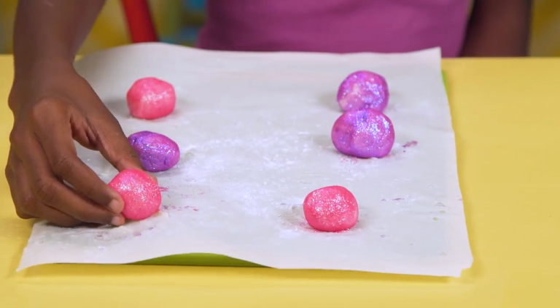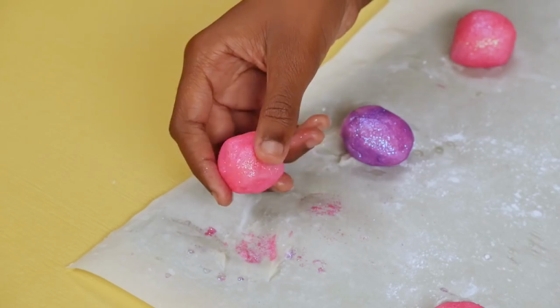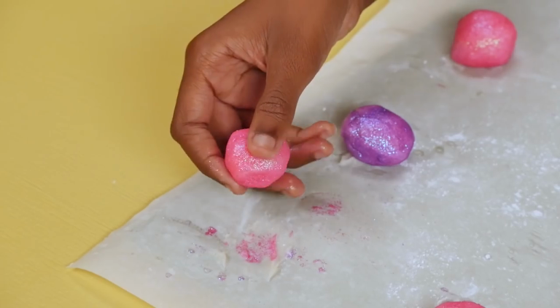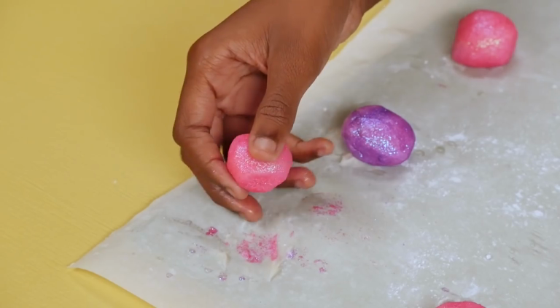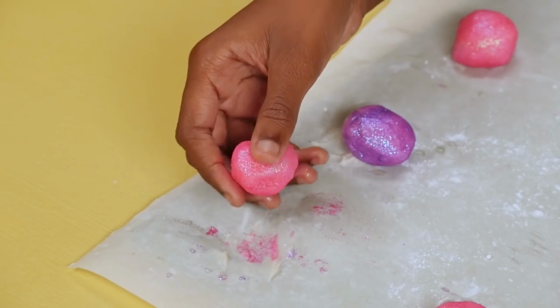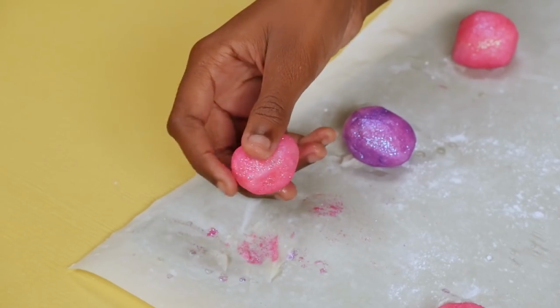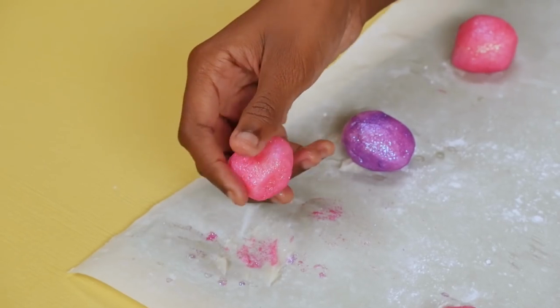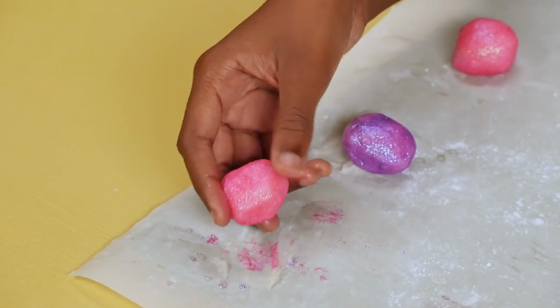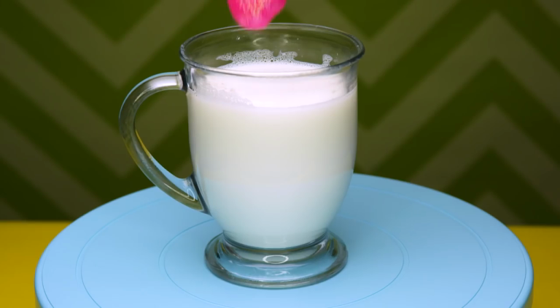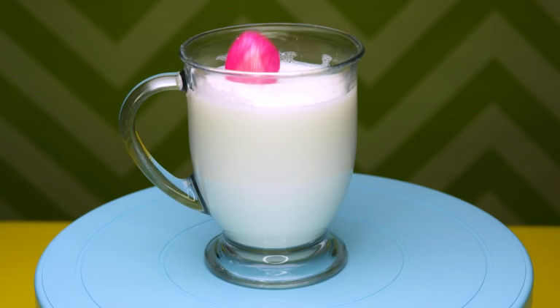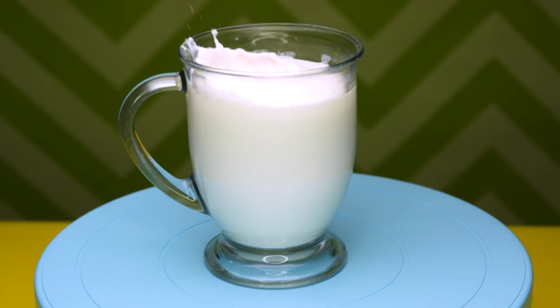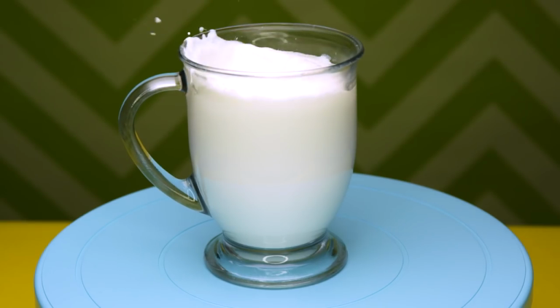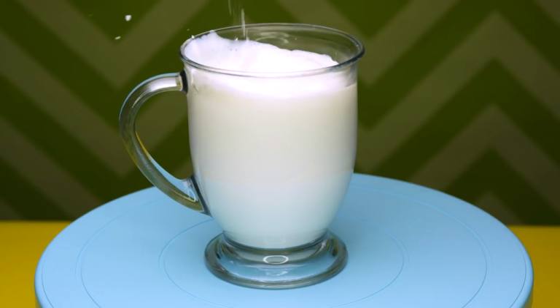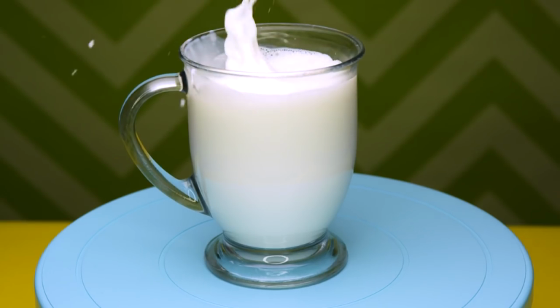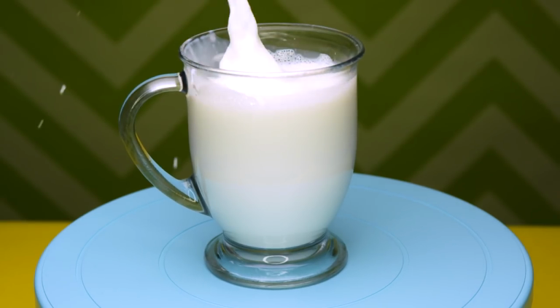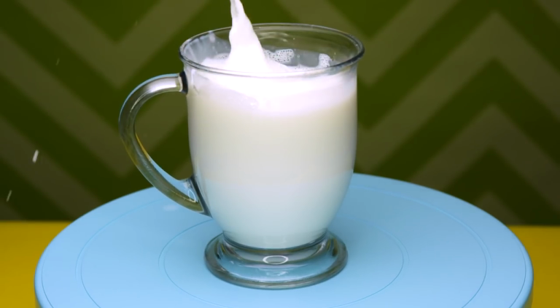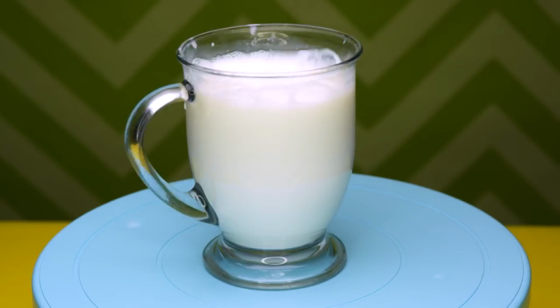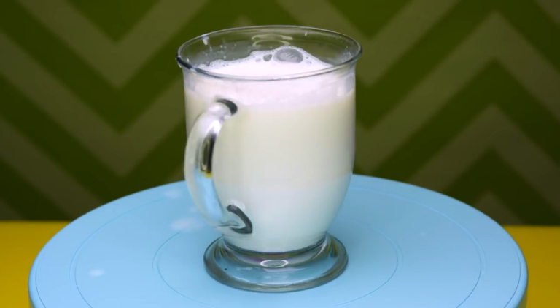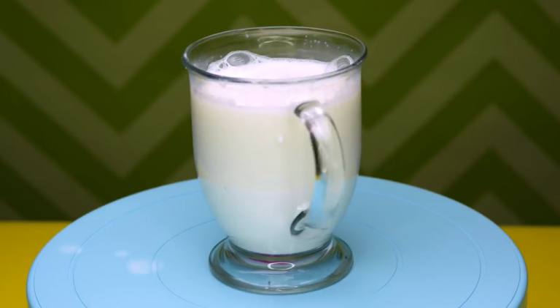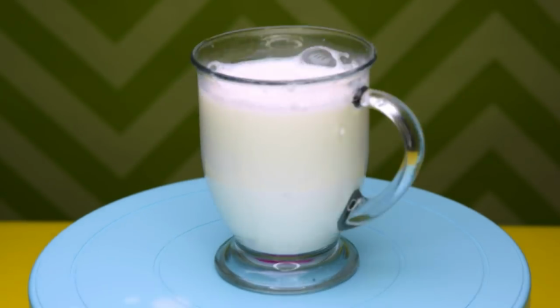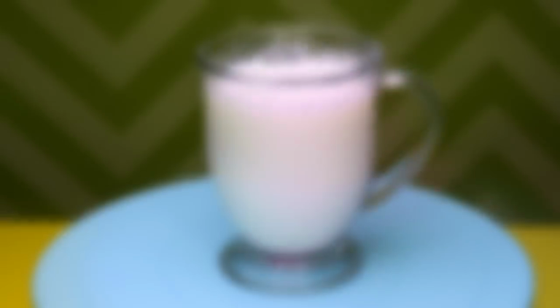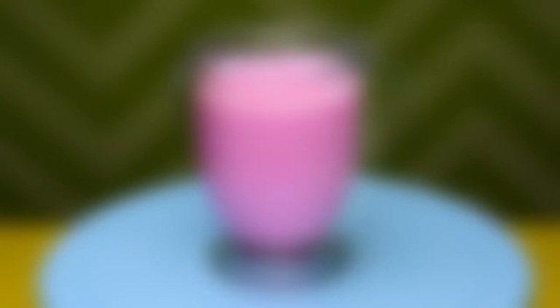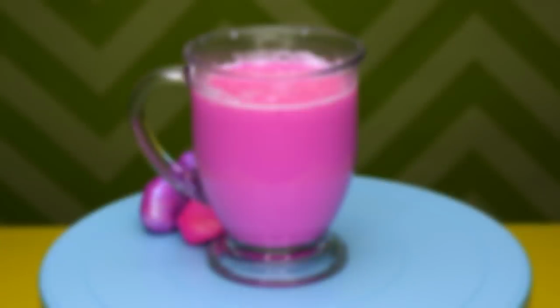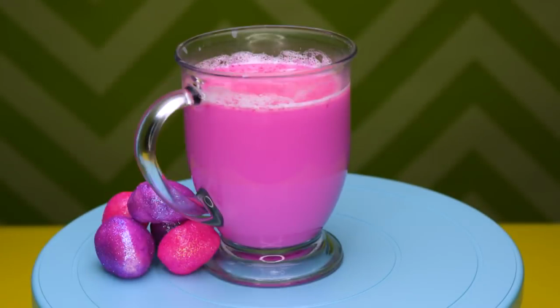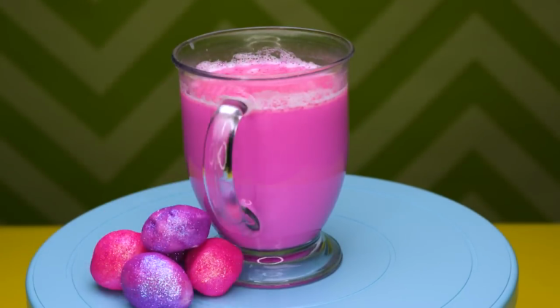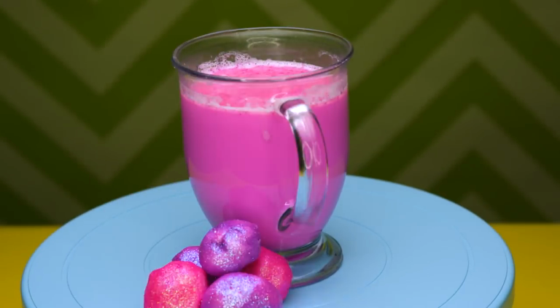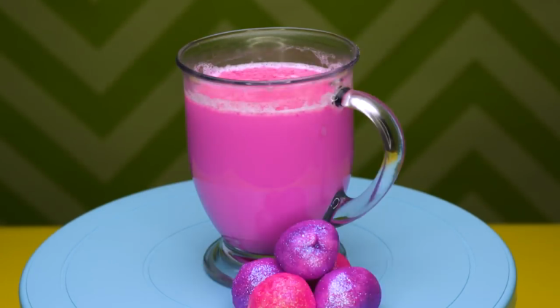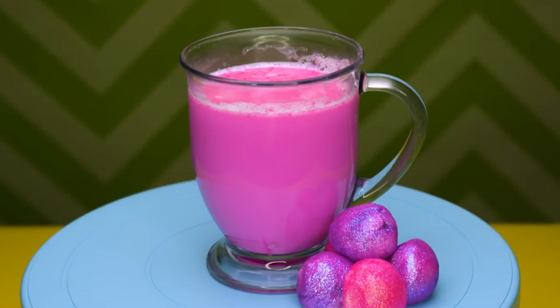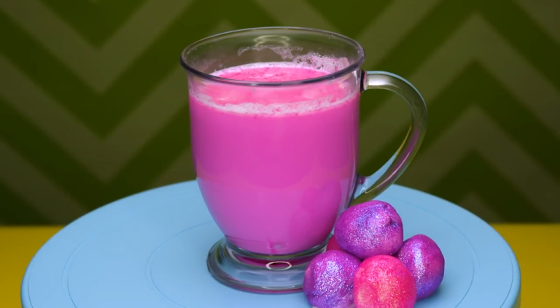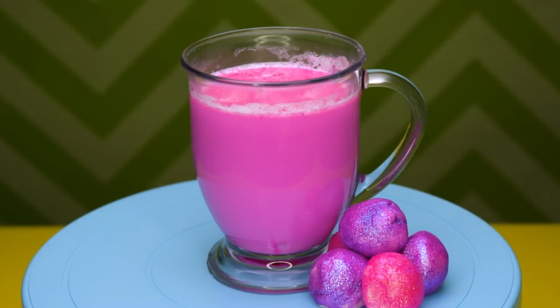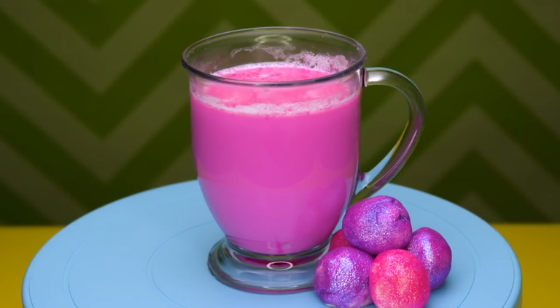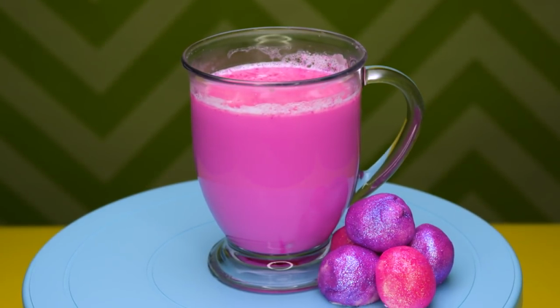Cover them with pink and purple edible glitter. Plop it in your drink, let it dissolve, and you're ready to go.